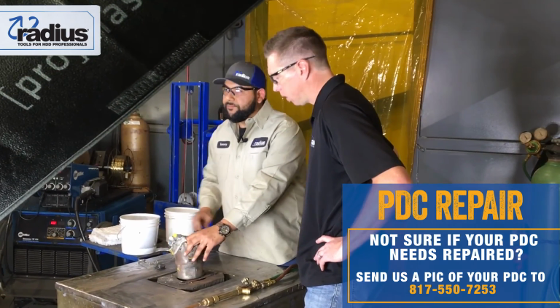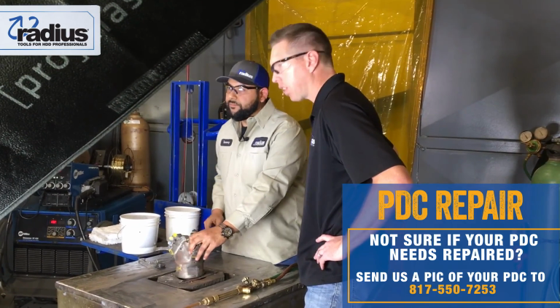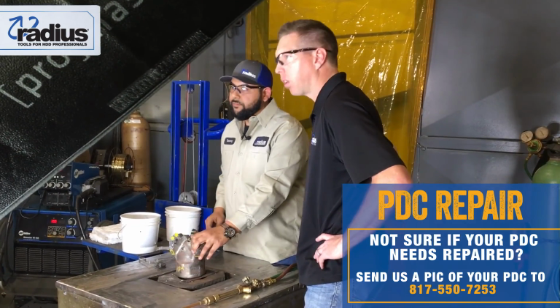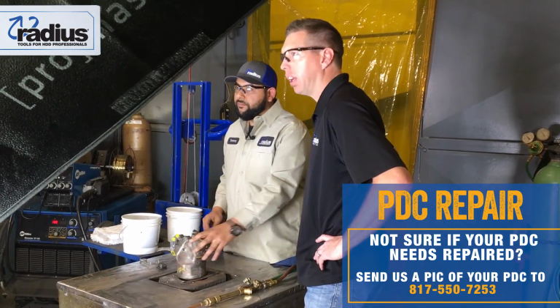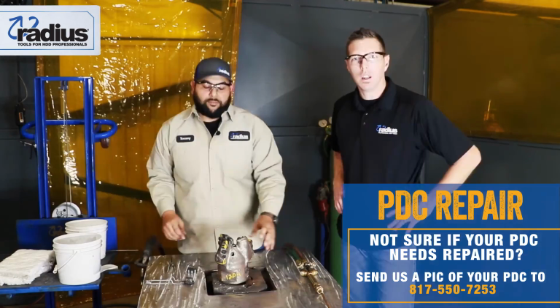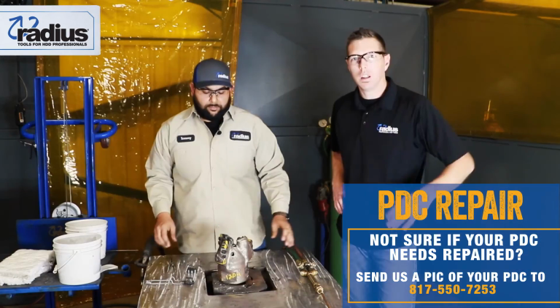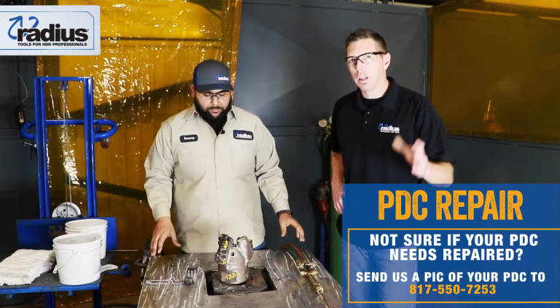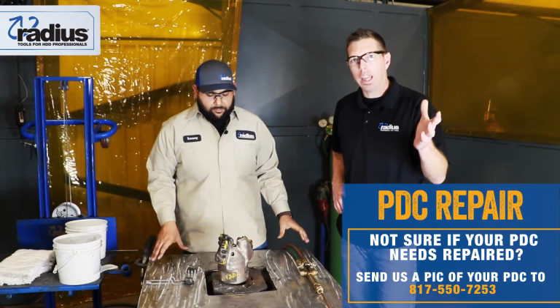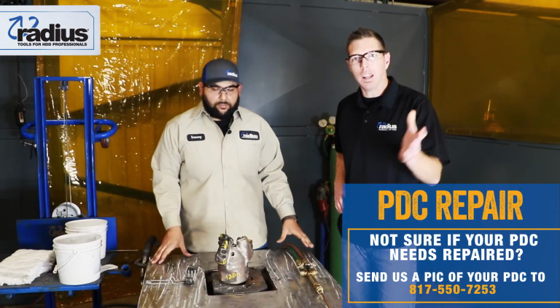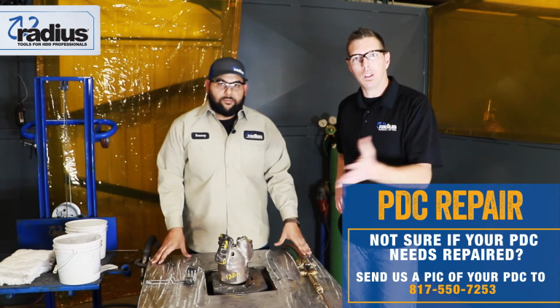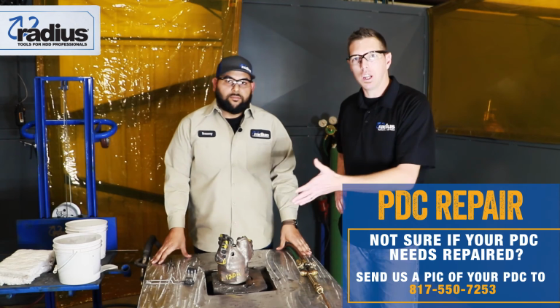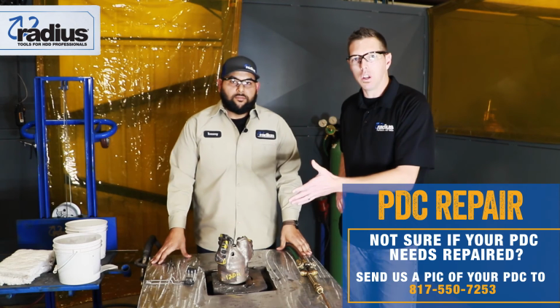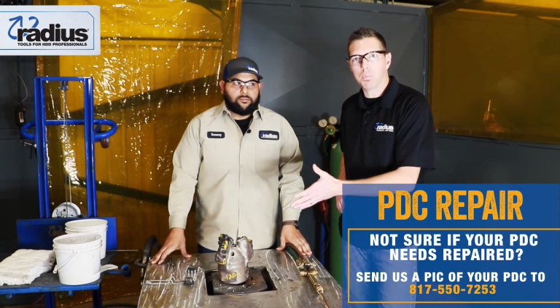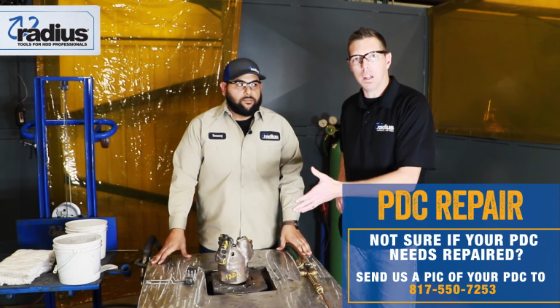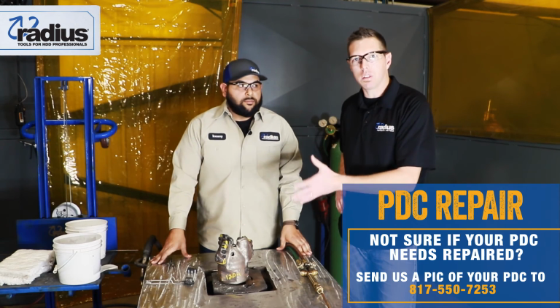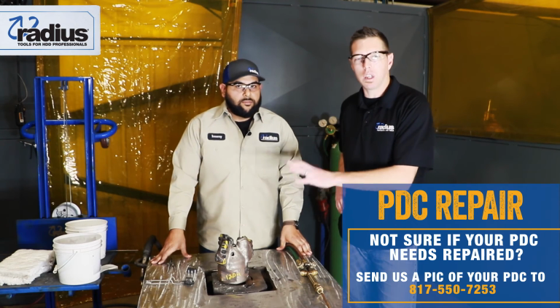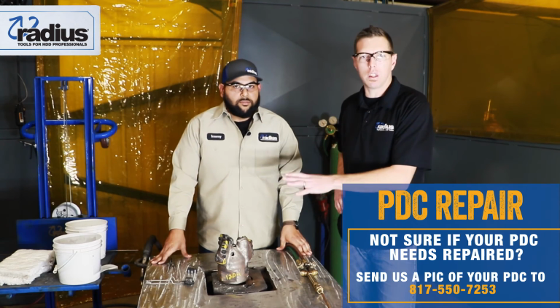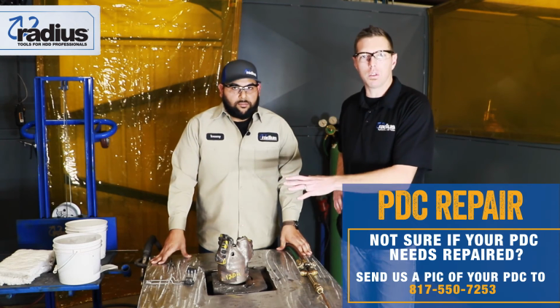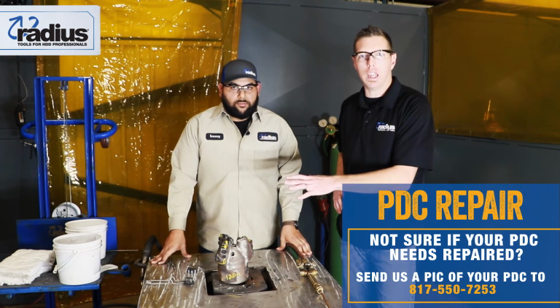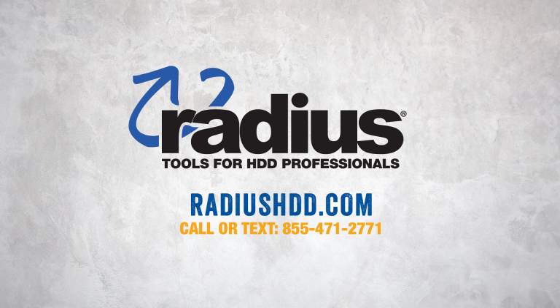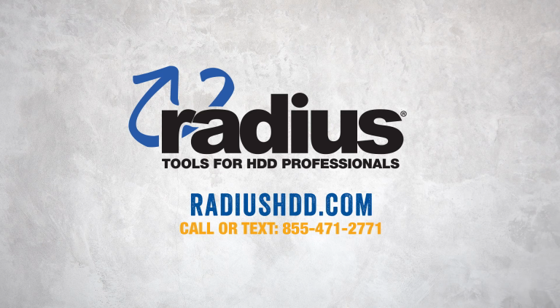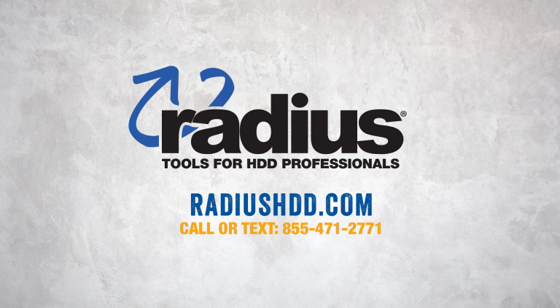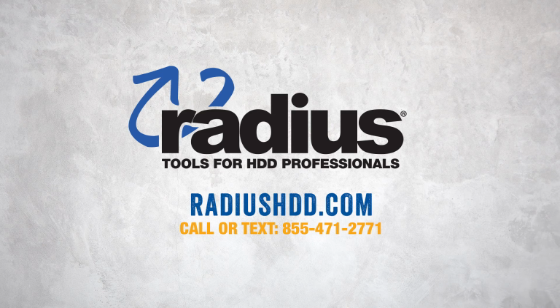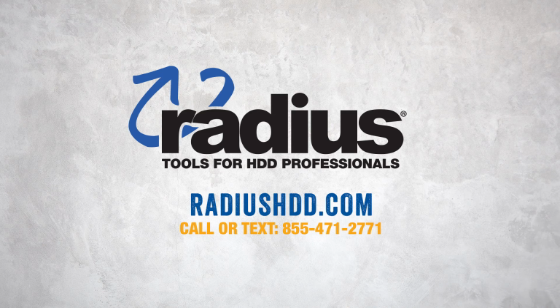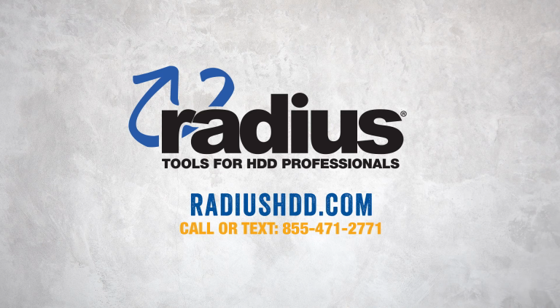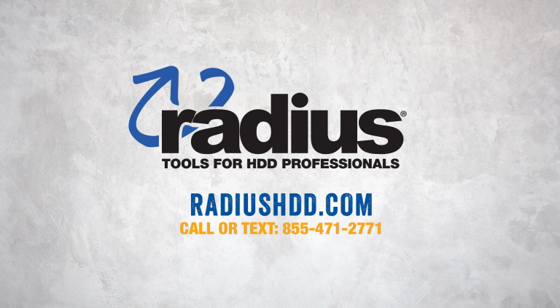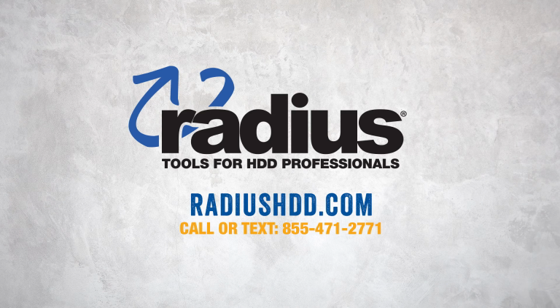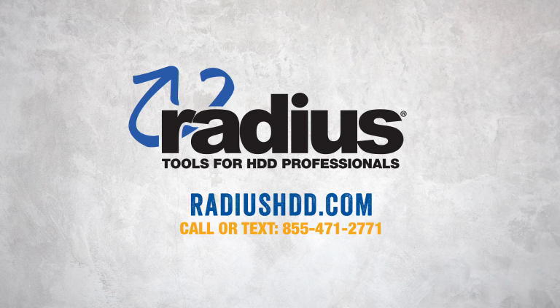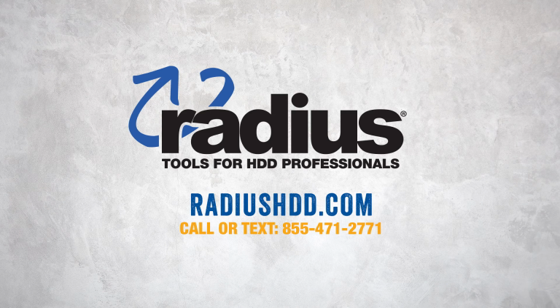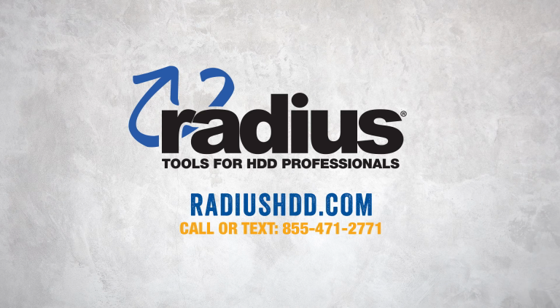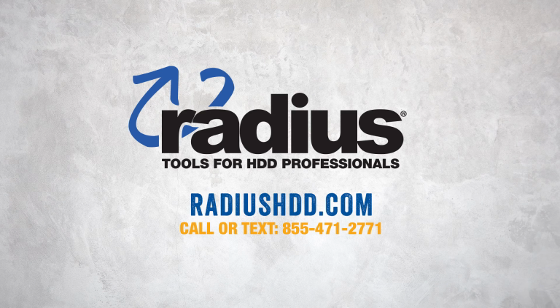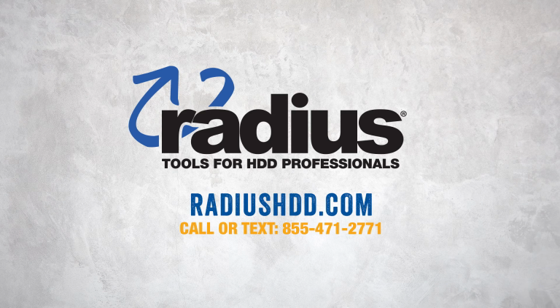That's great. Again, look at those bits, look at those key factors, and give us a call.